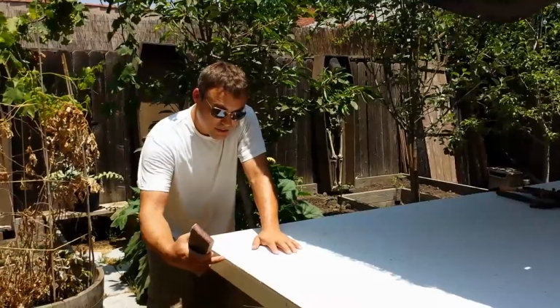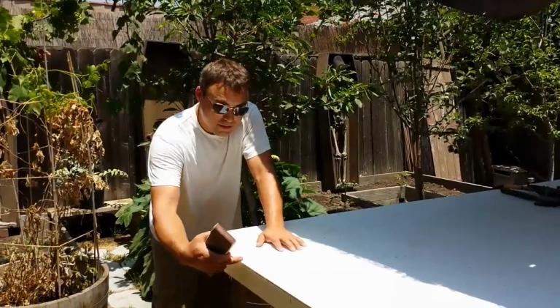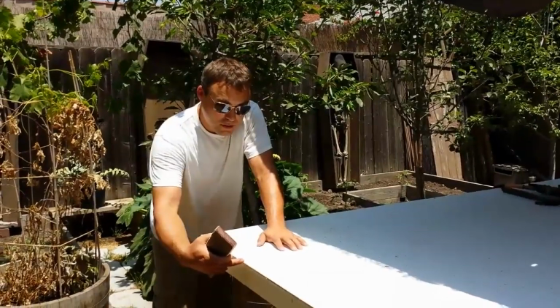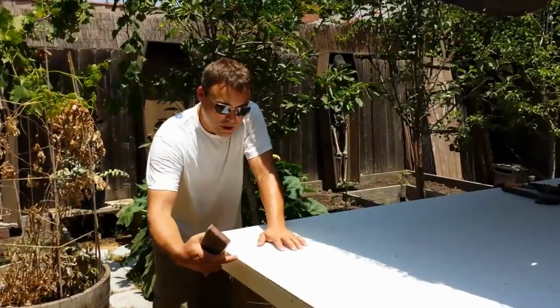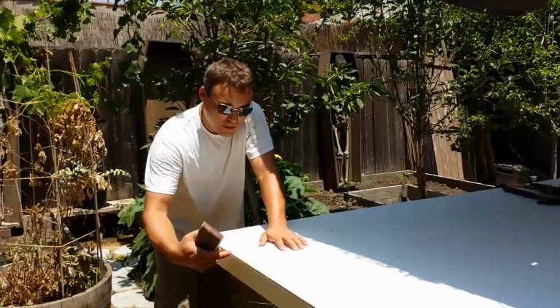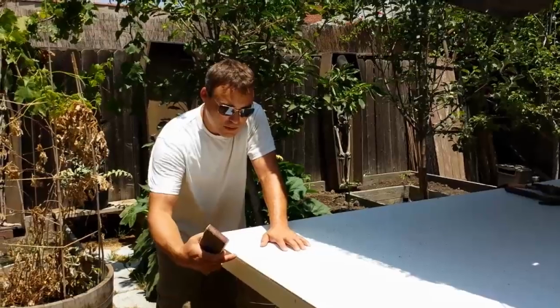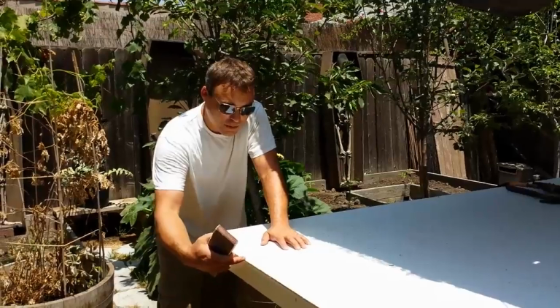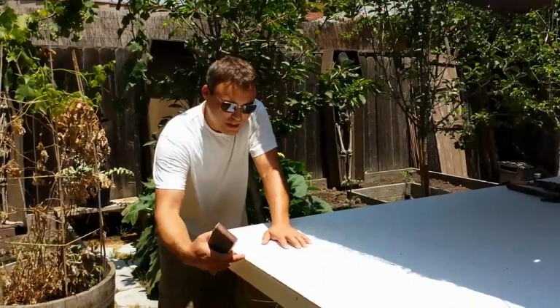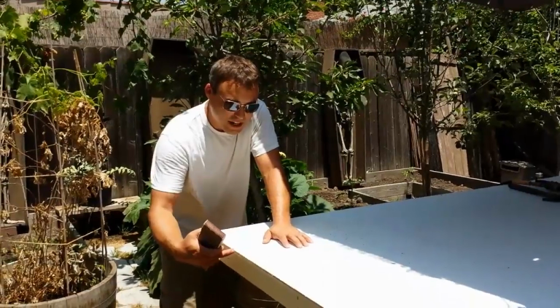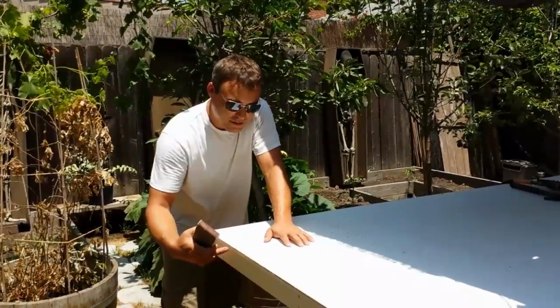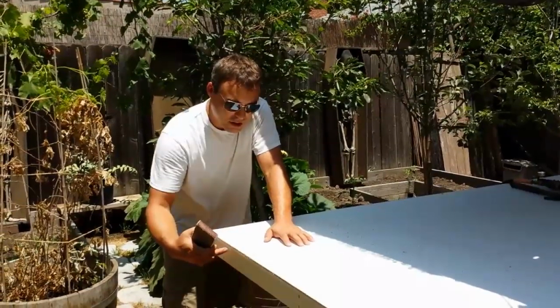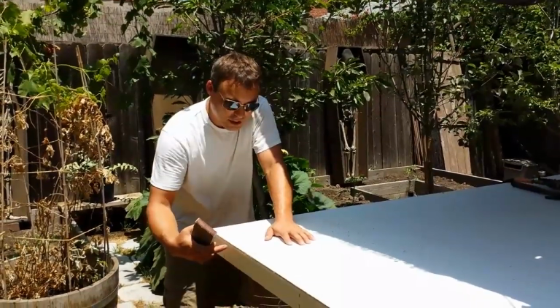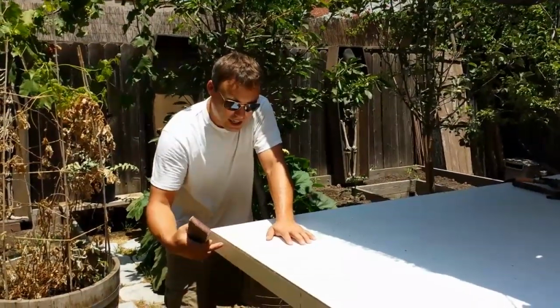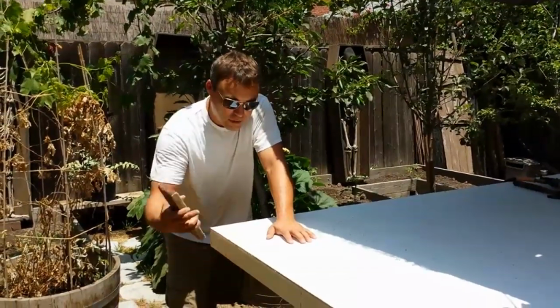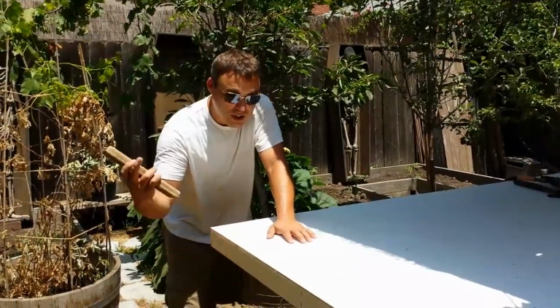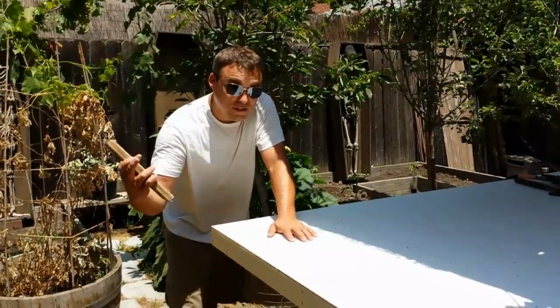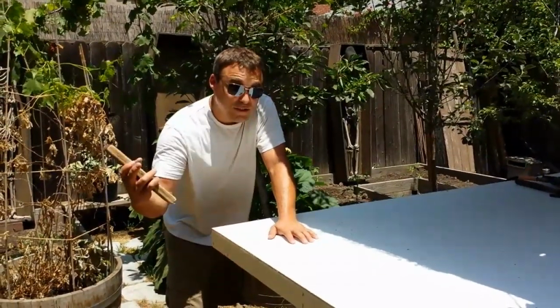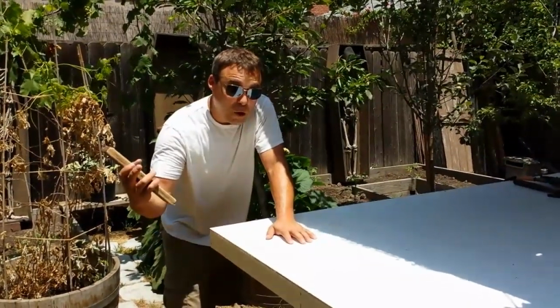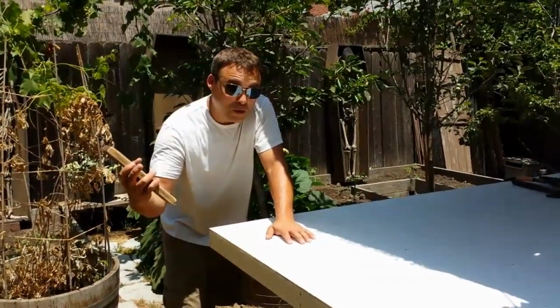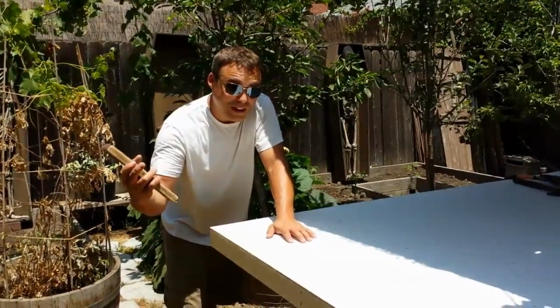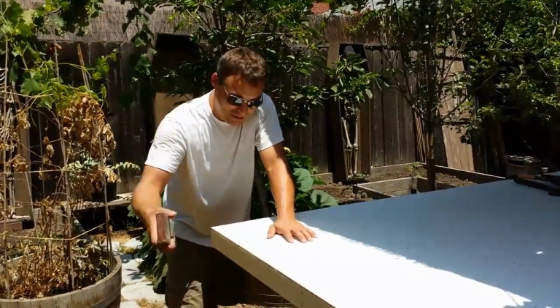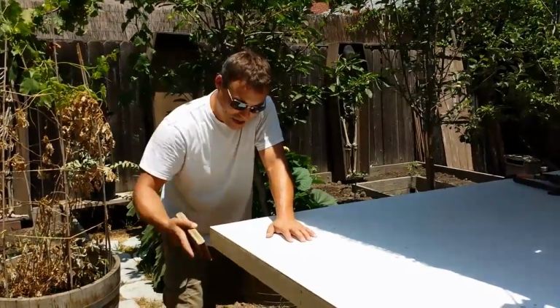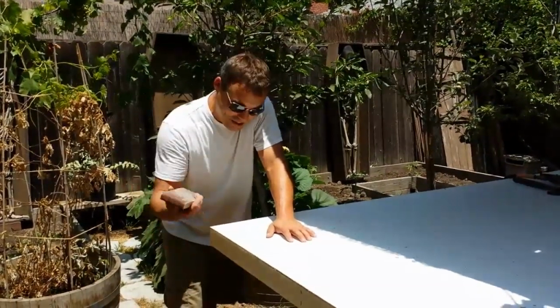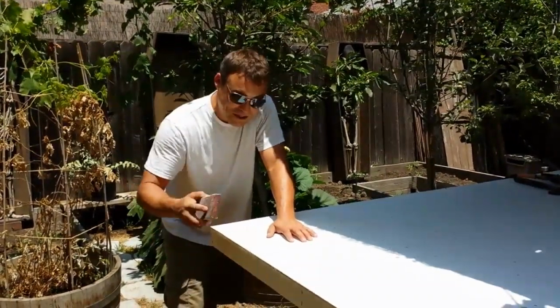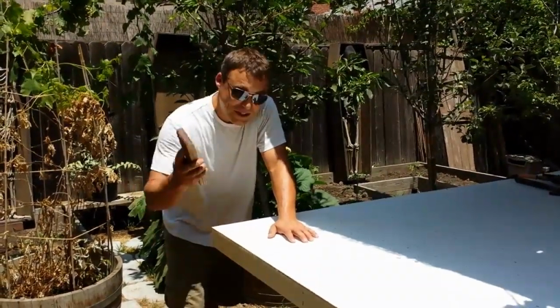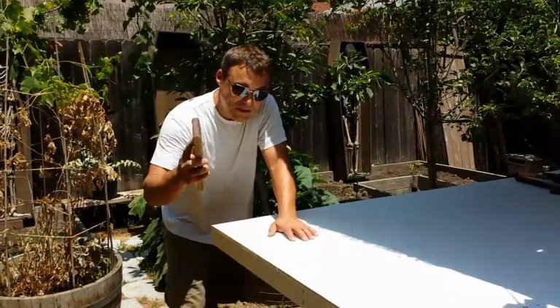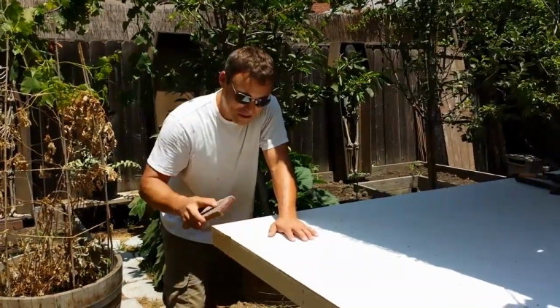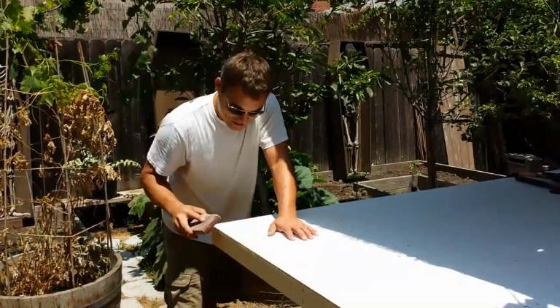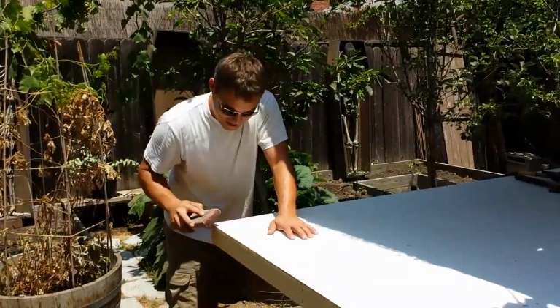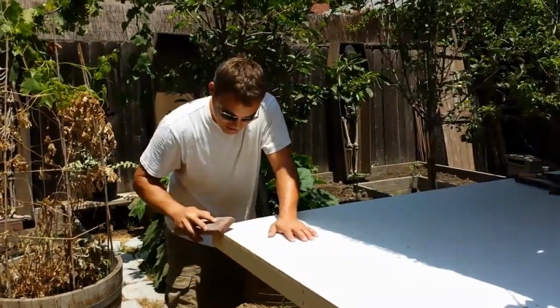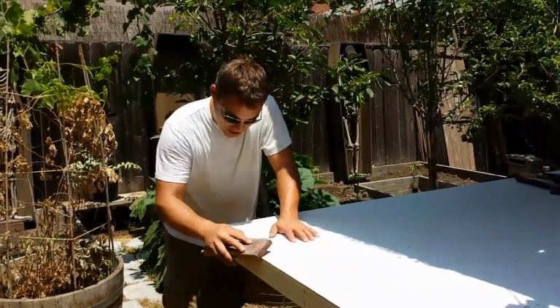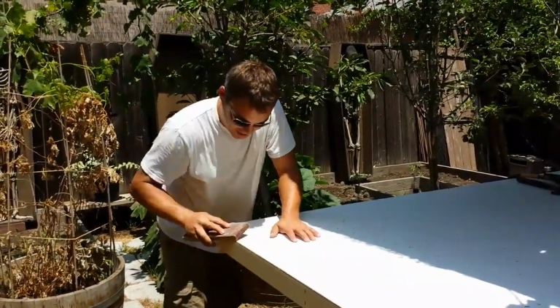Sometimes a router bit will make kind of a gnarly edge, especially if you have an old one like mine, so you just come in with a sanding block.